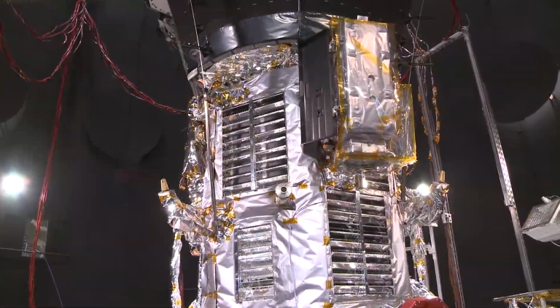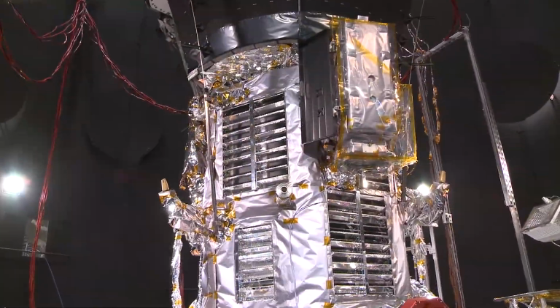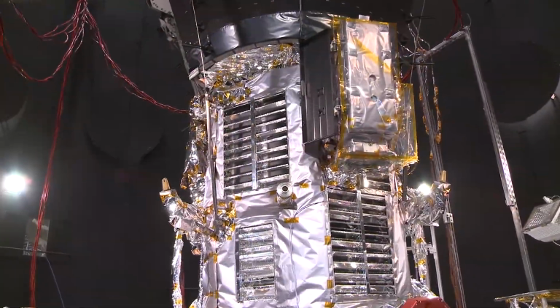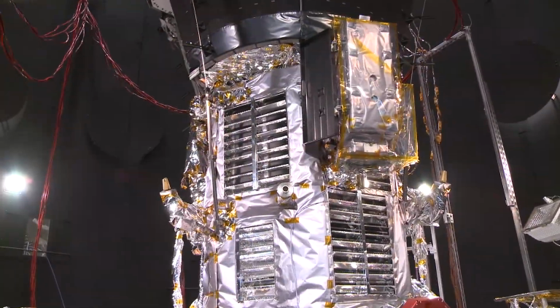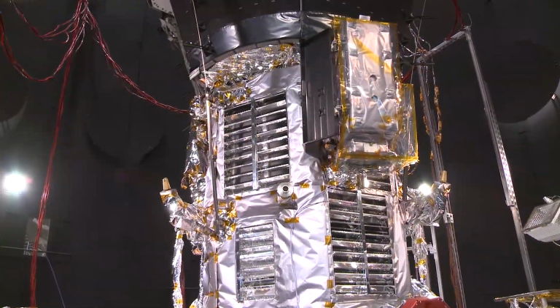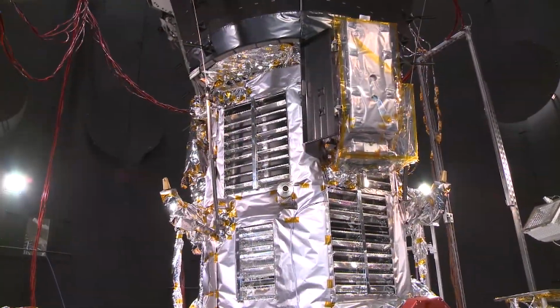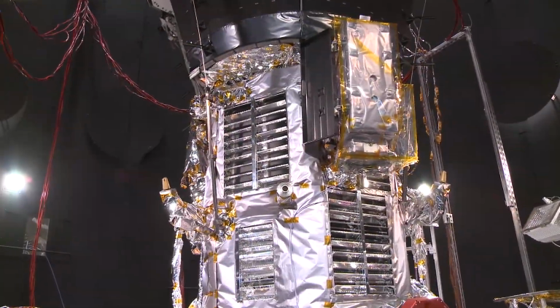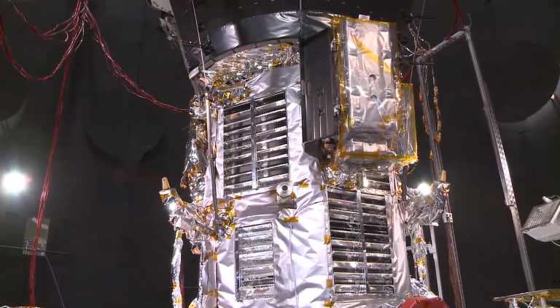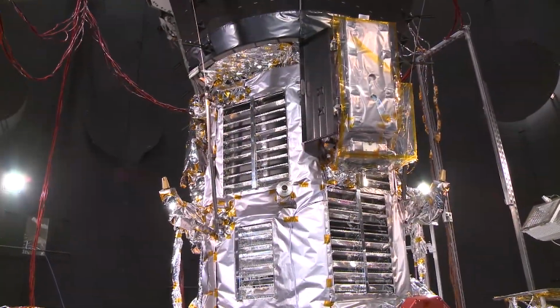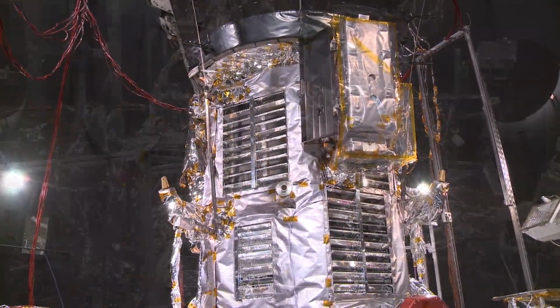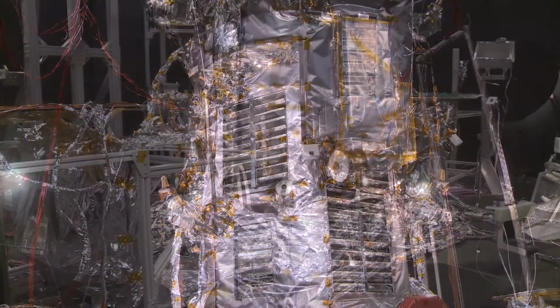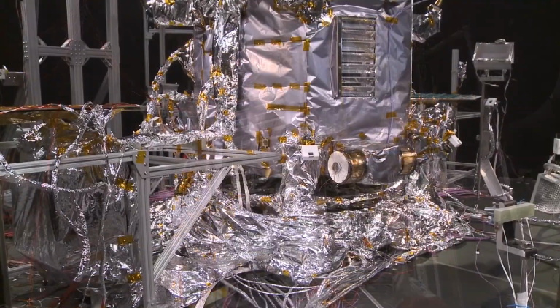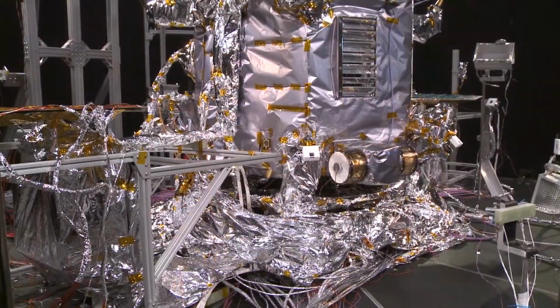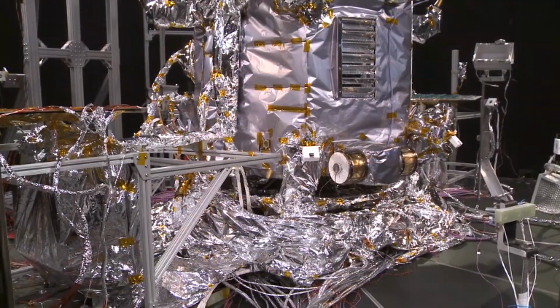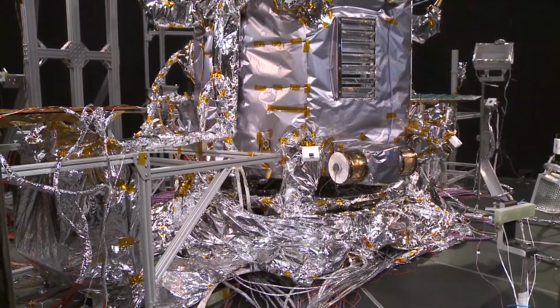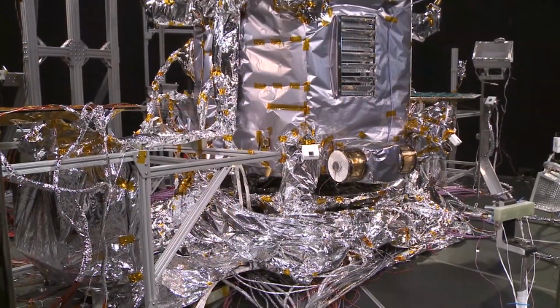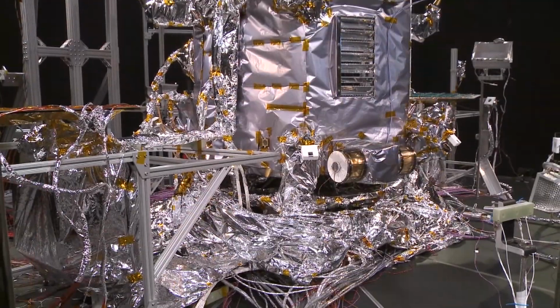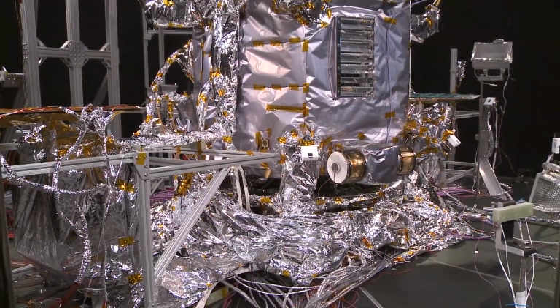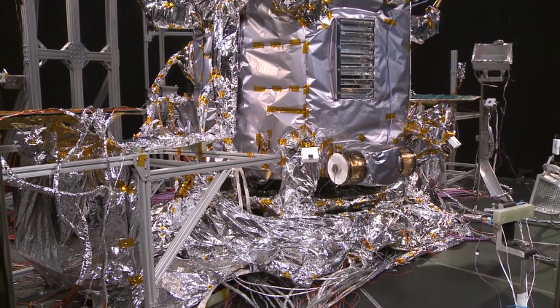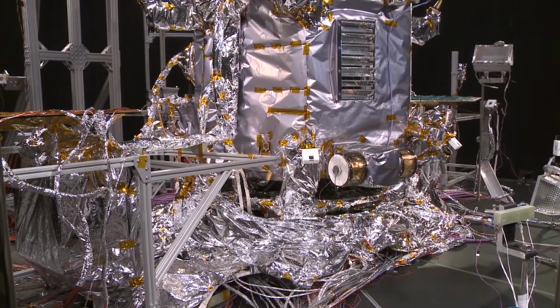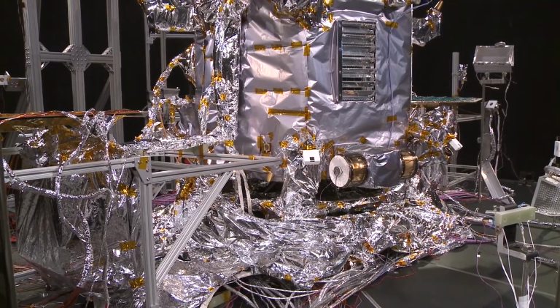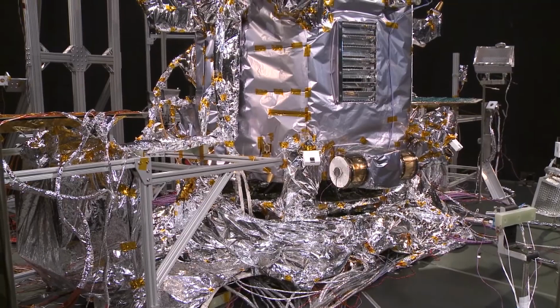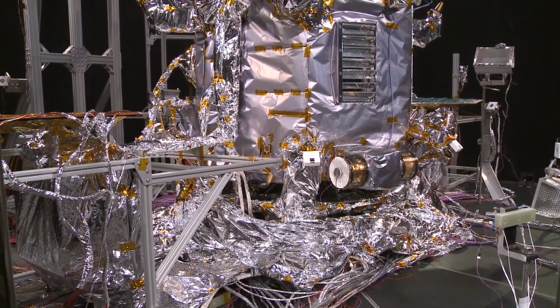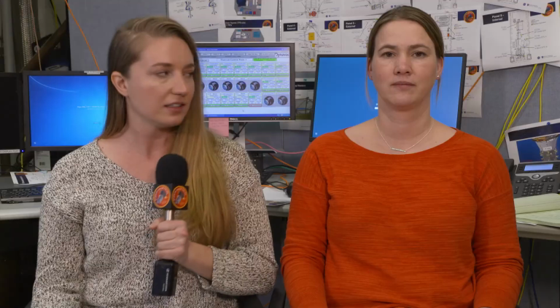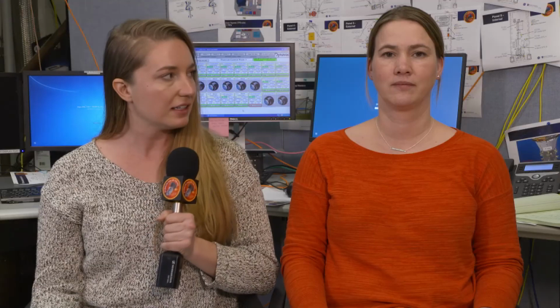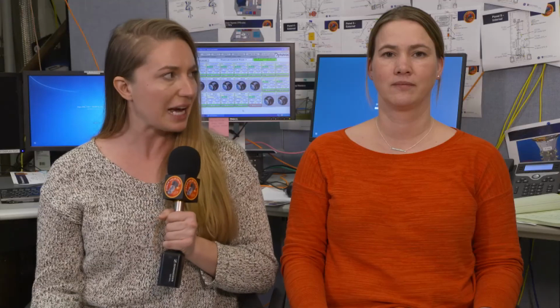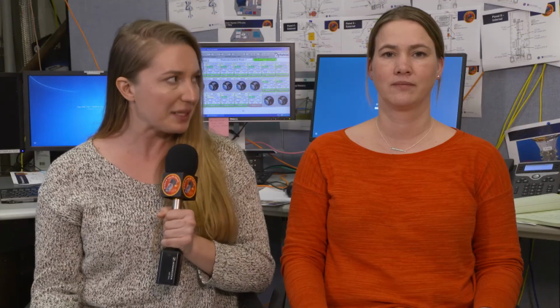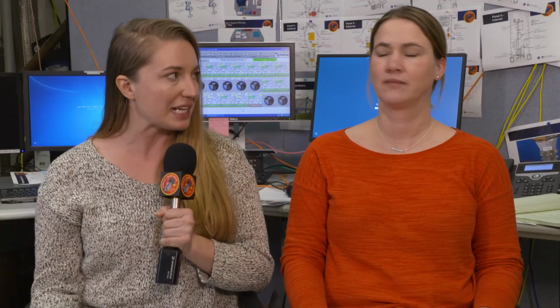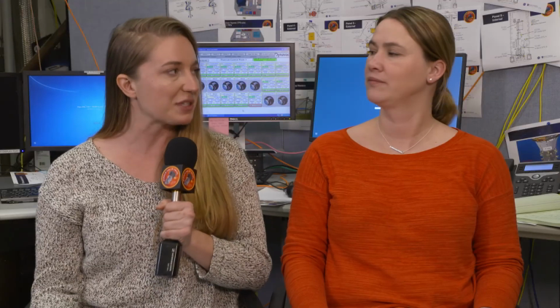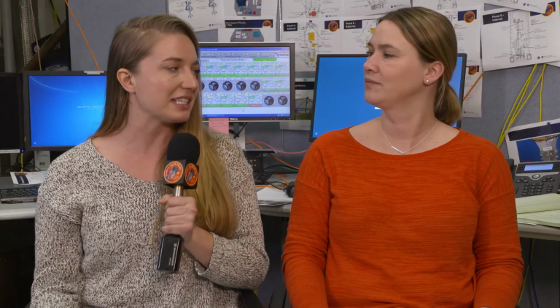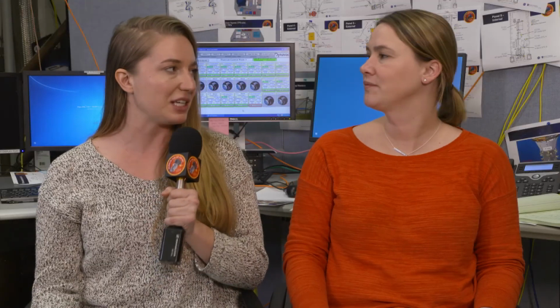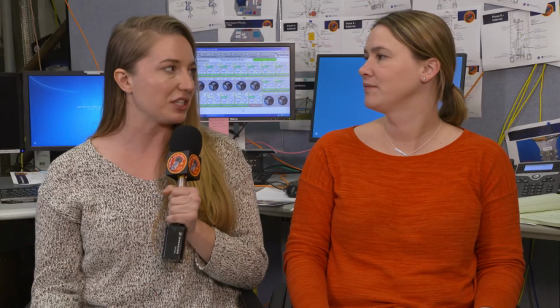During its mission, PSP will fly within 4 million miles of the sun. How do we test for these conditions?